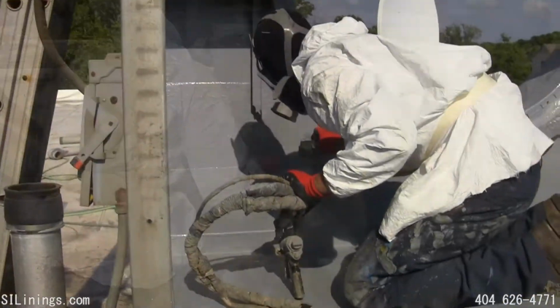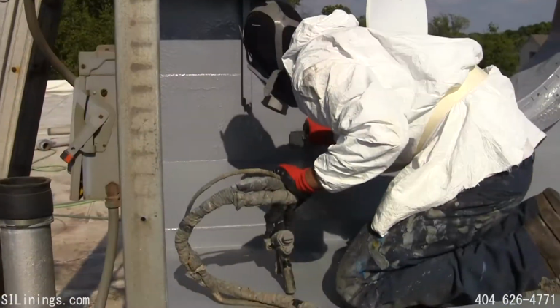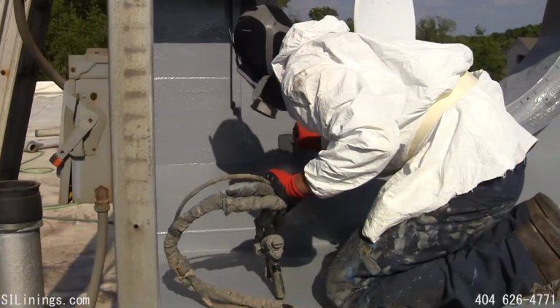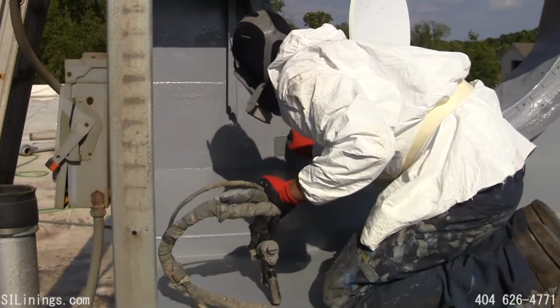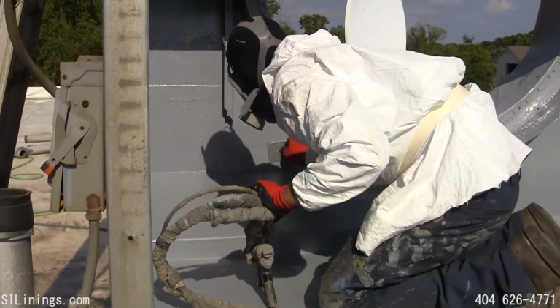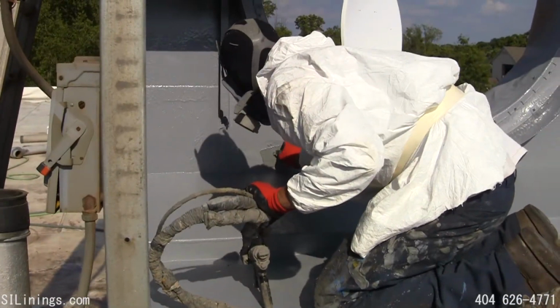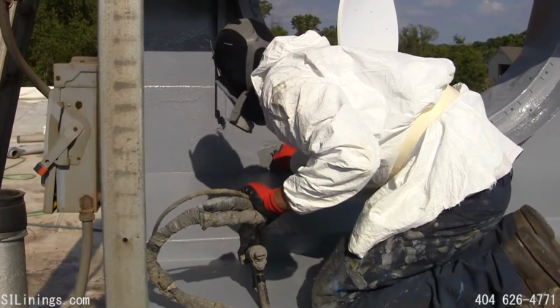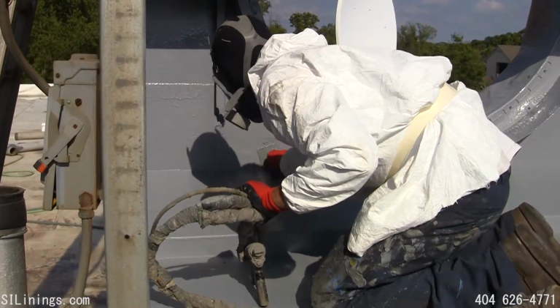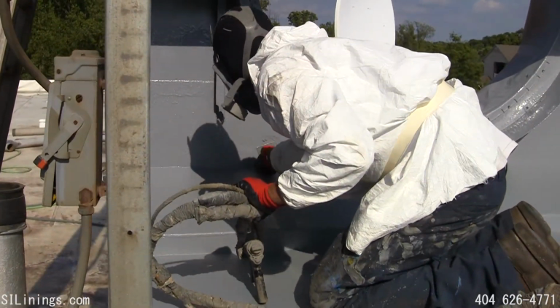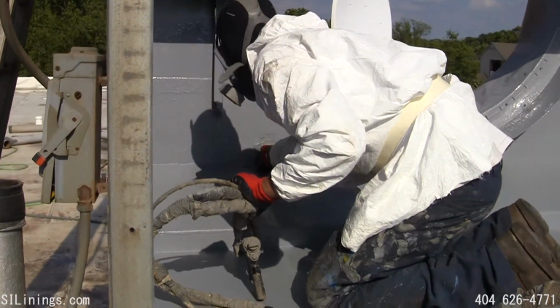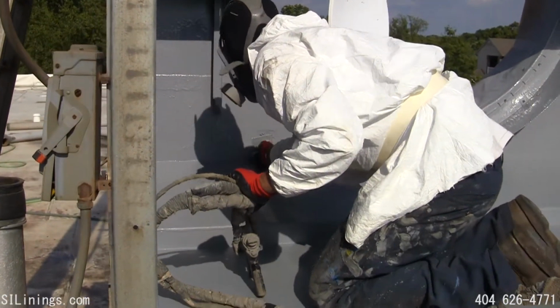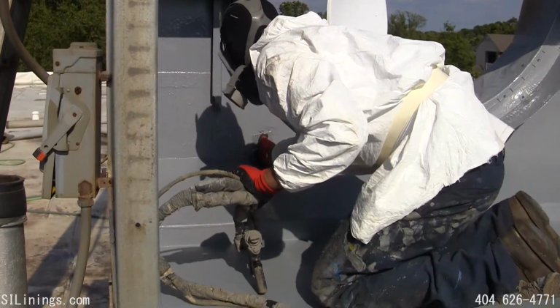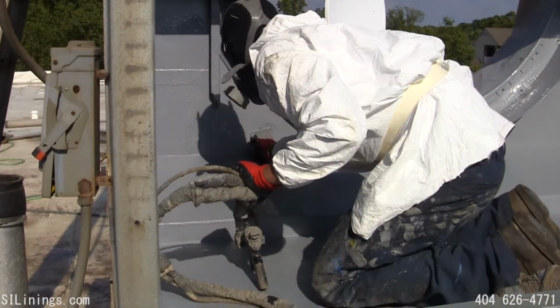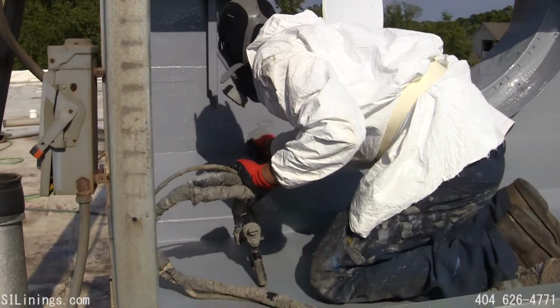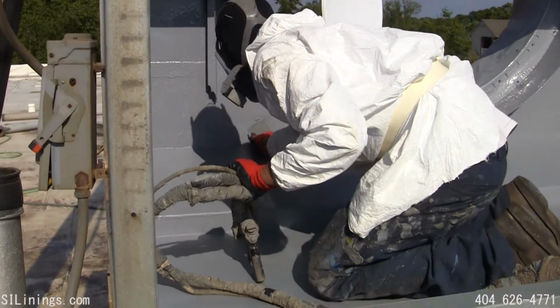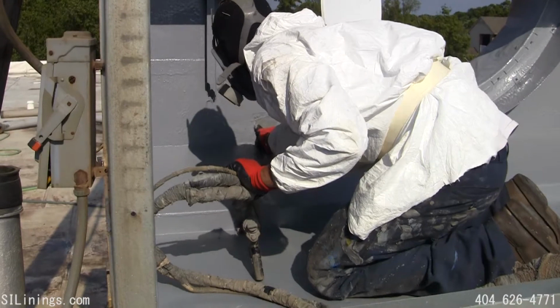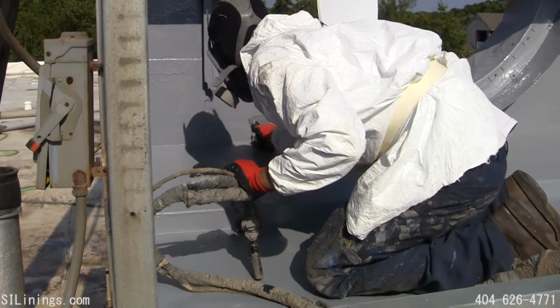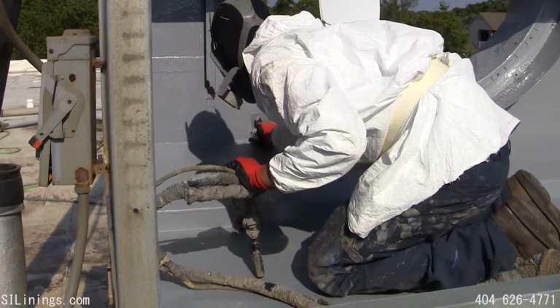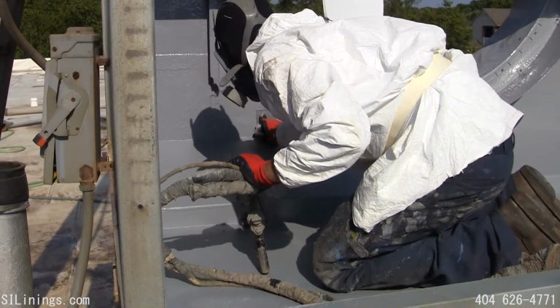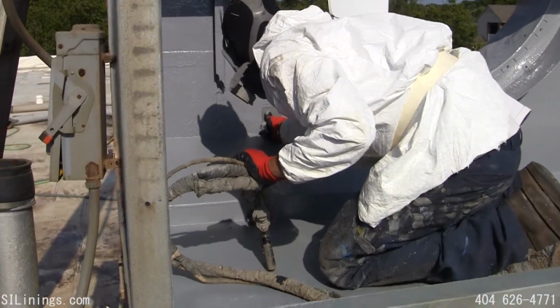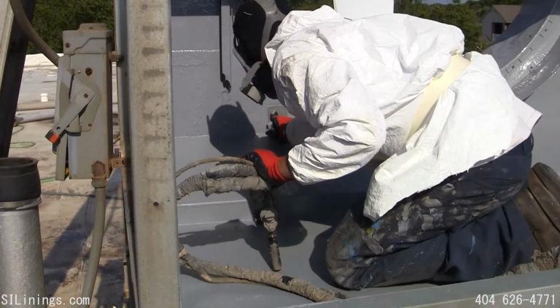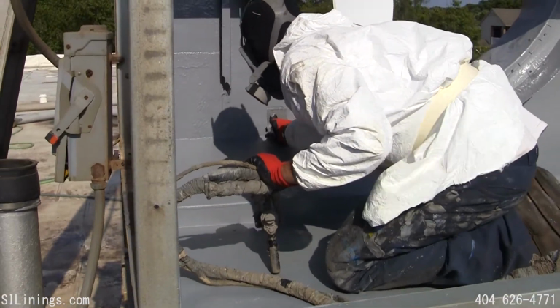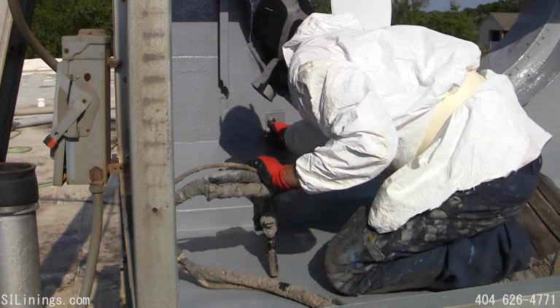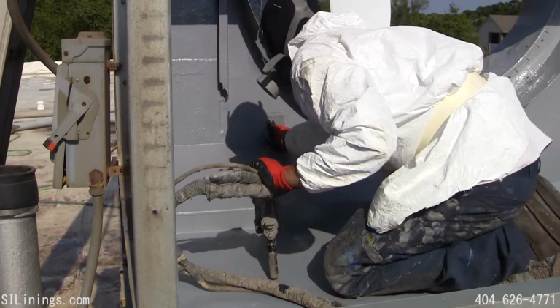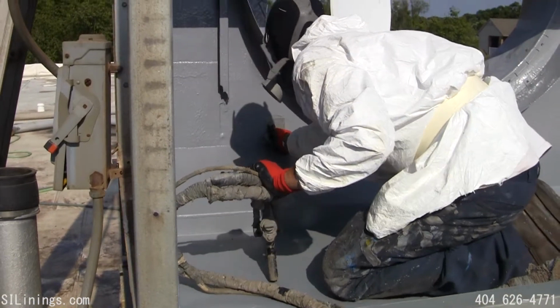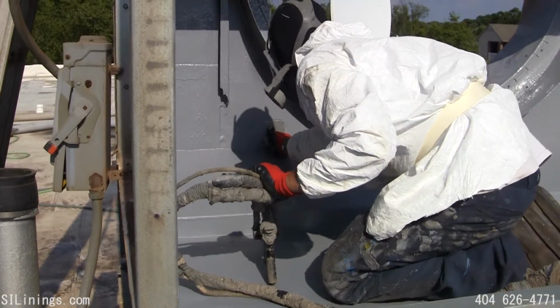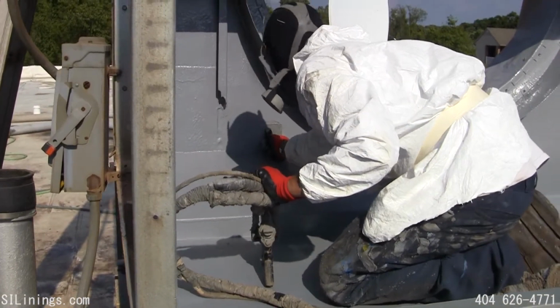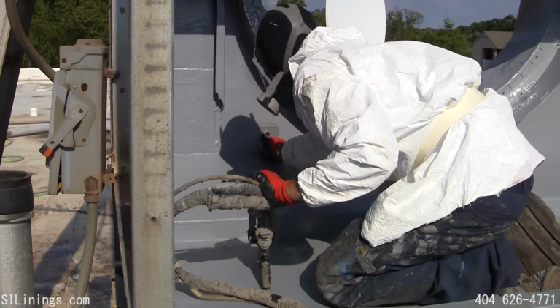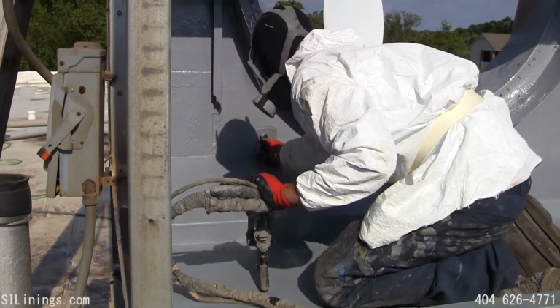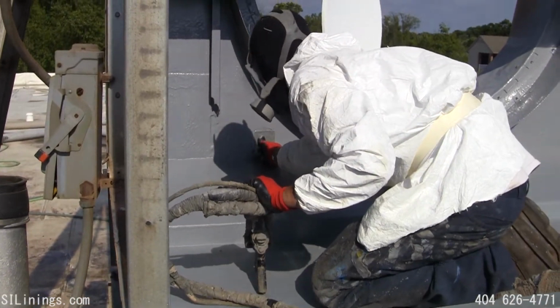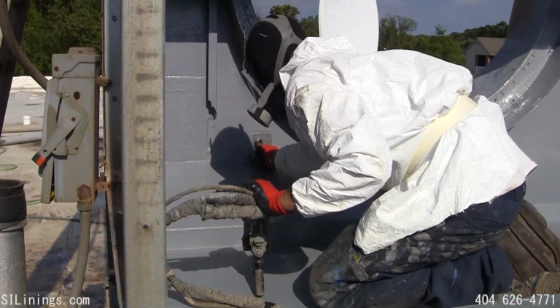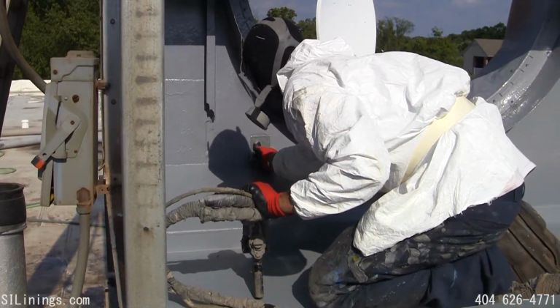Here the technician is placing a smaller sheet metal patch over a hole and spraying it in.